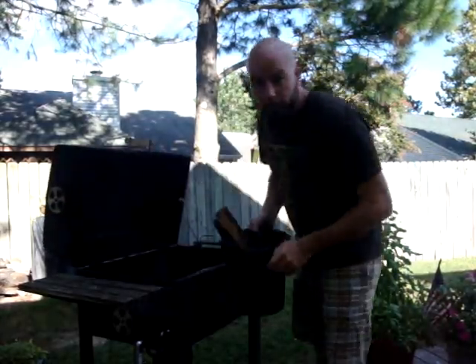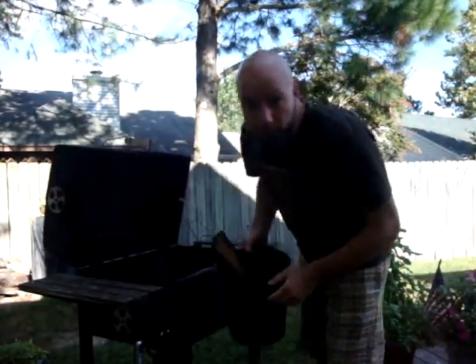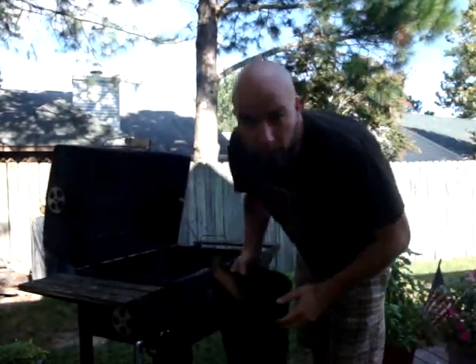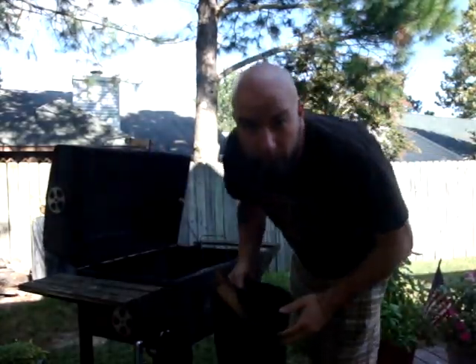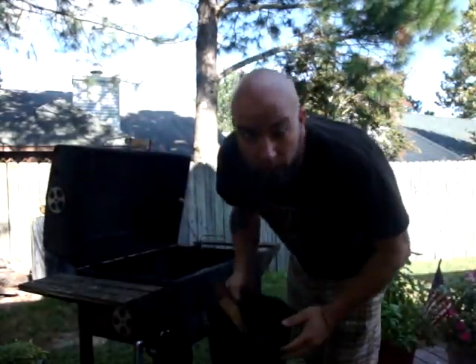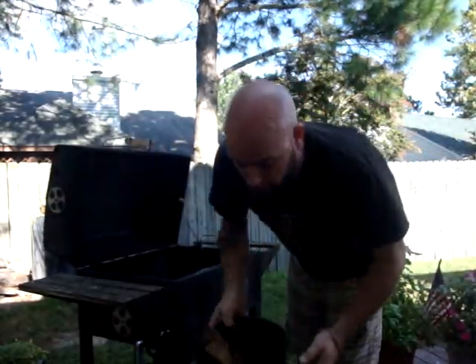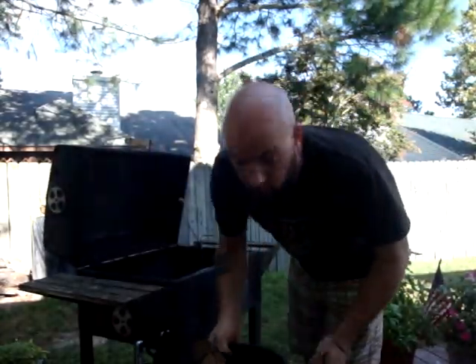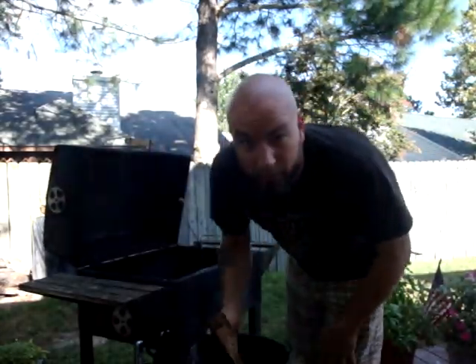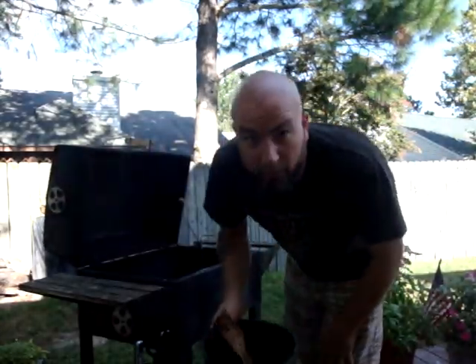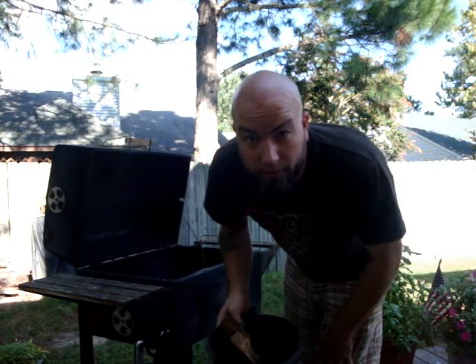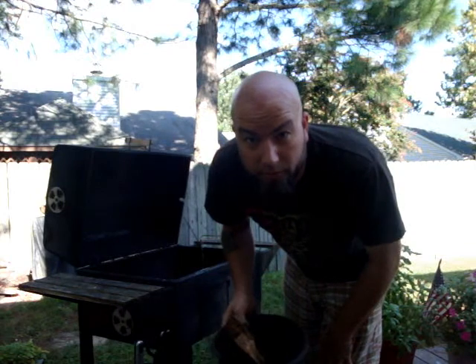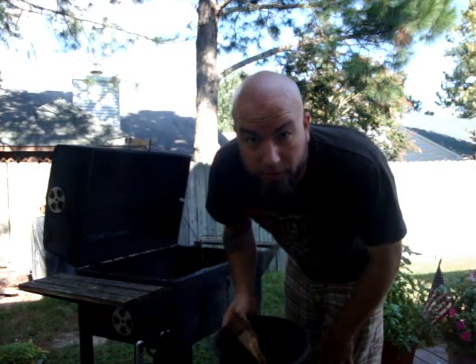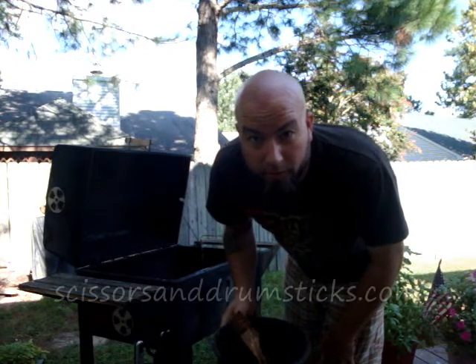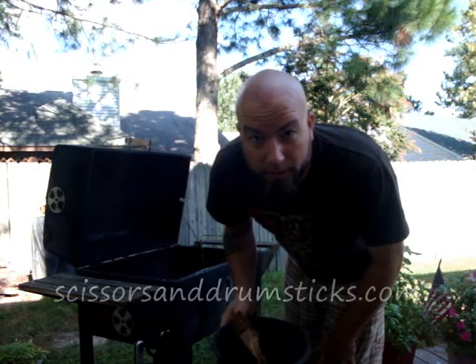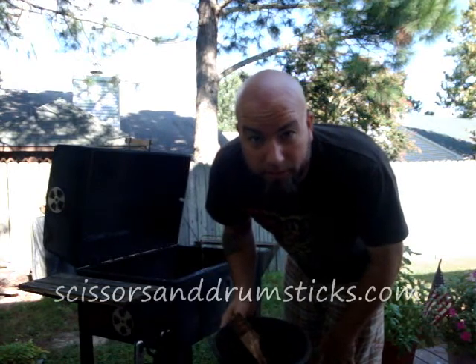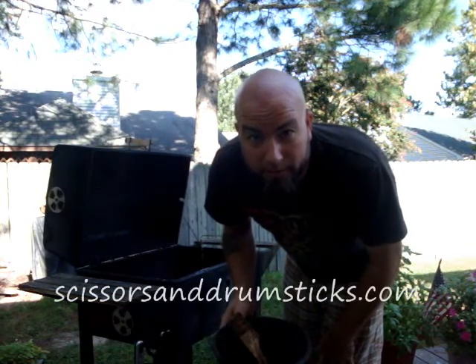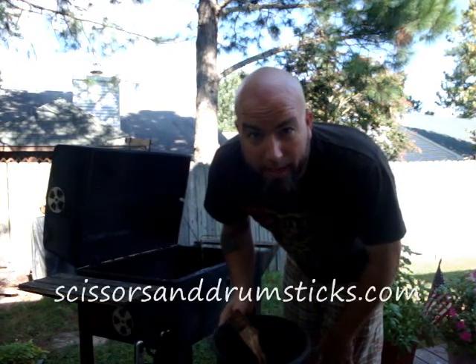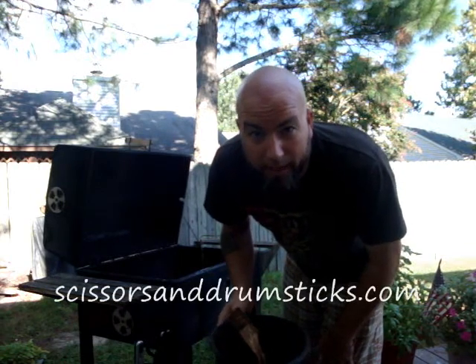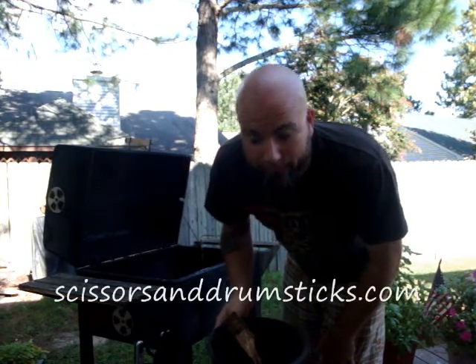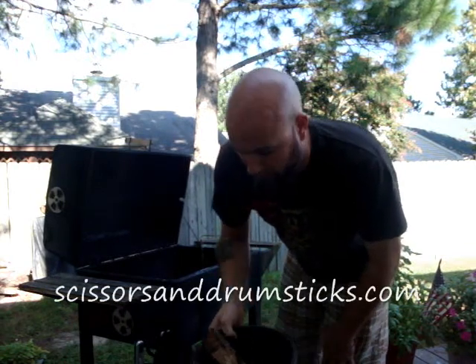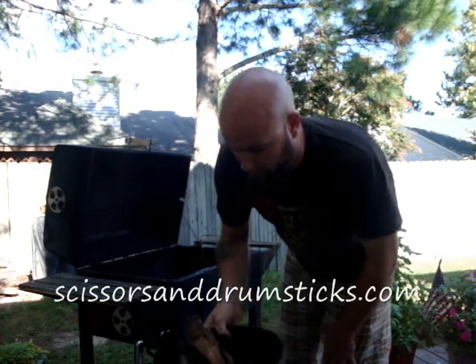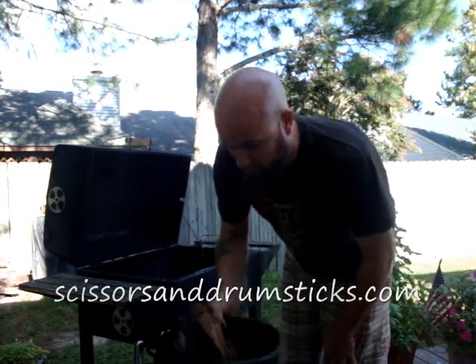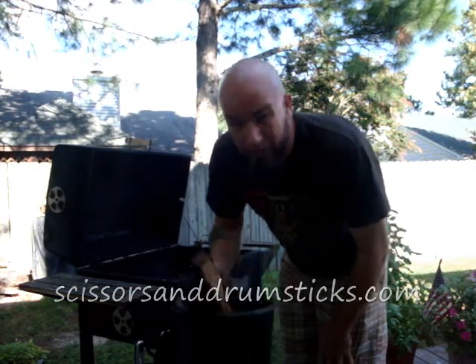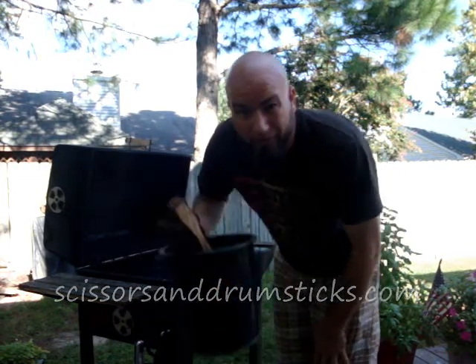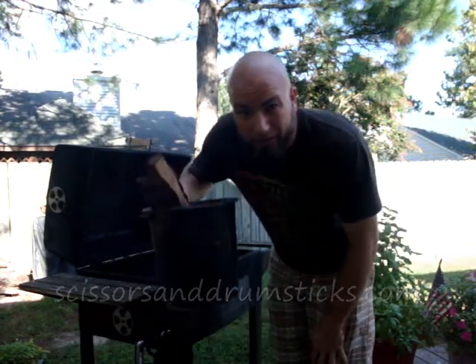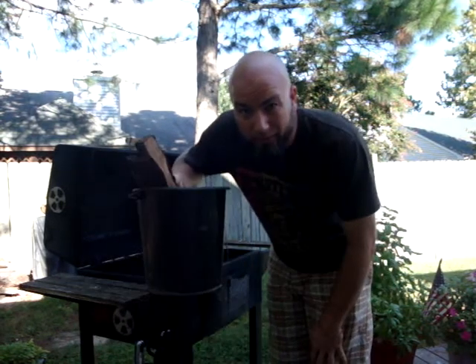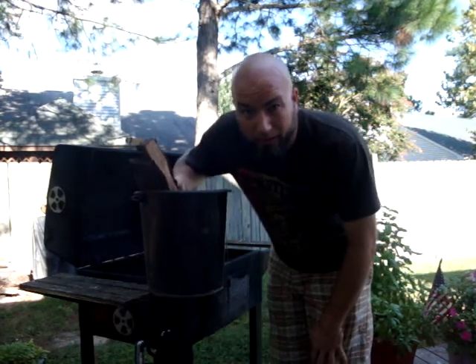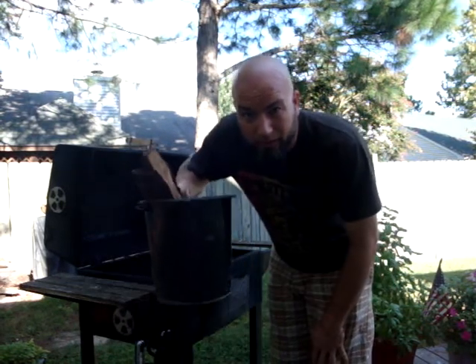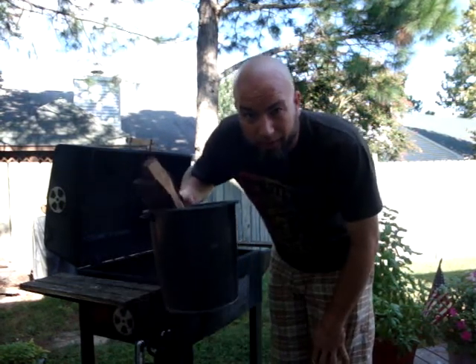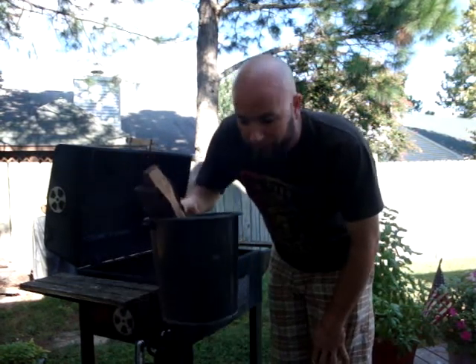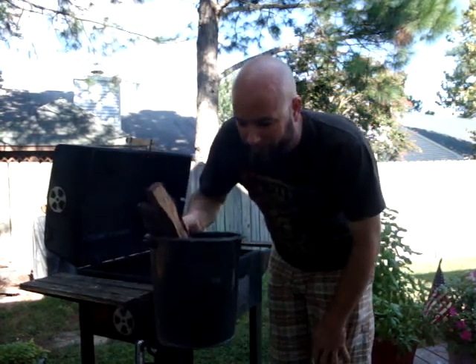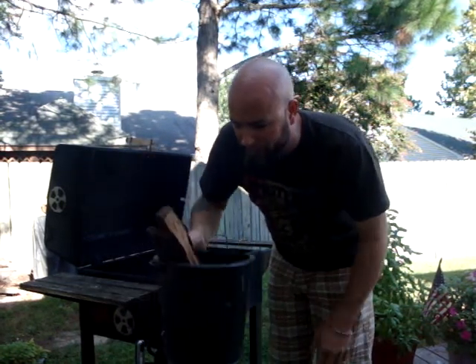Good morning. Welcome to Scissorsanddrumsticks.com. What I have here is a bucket full of my little friends.